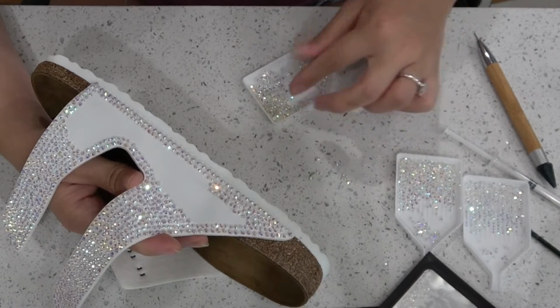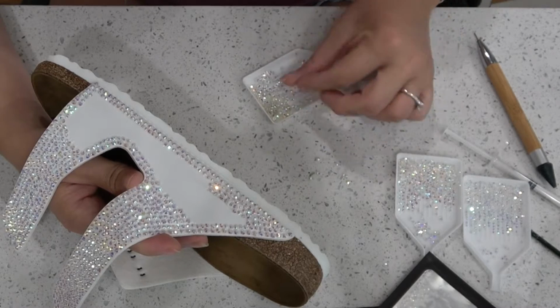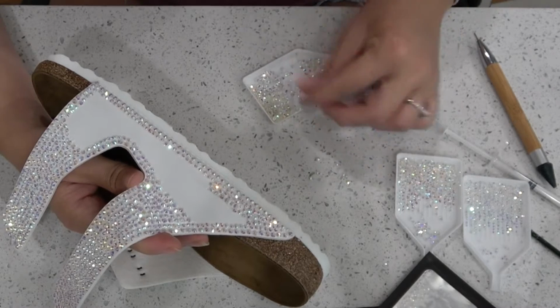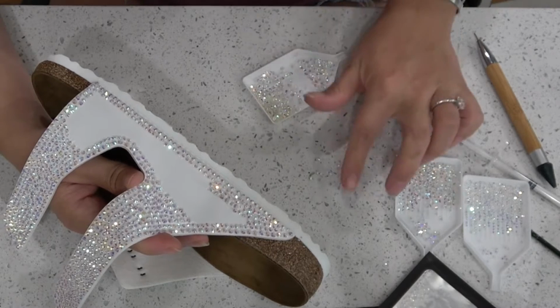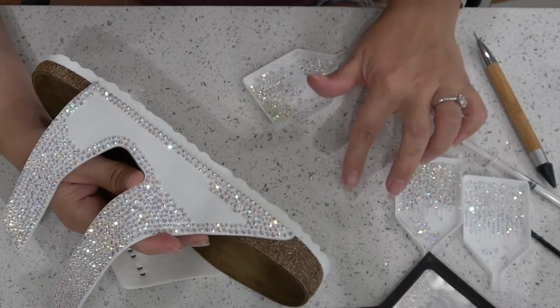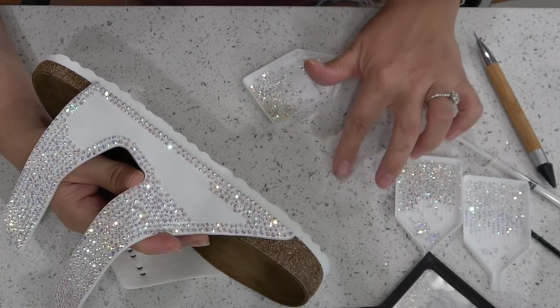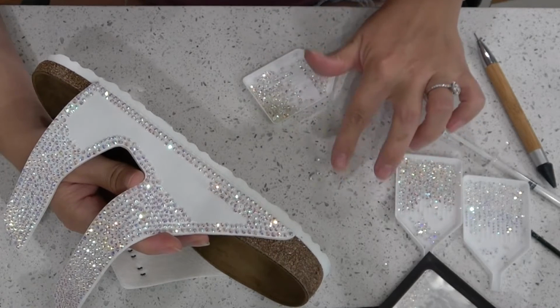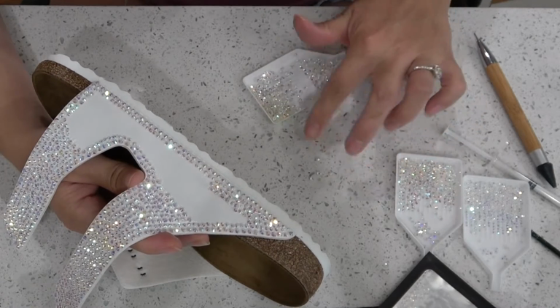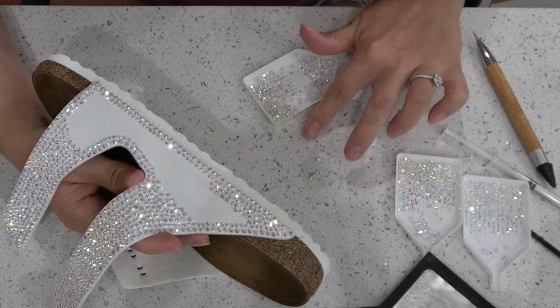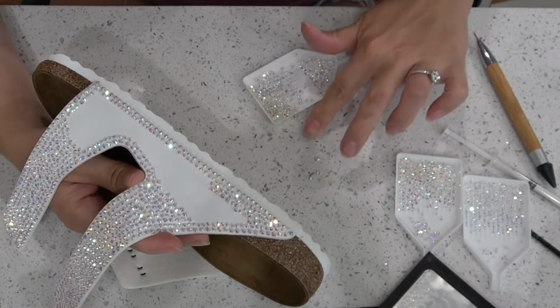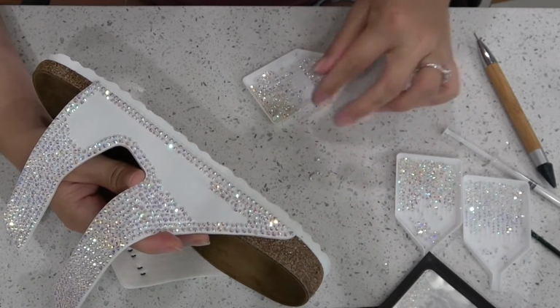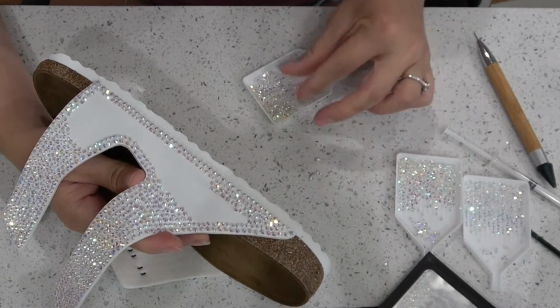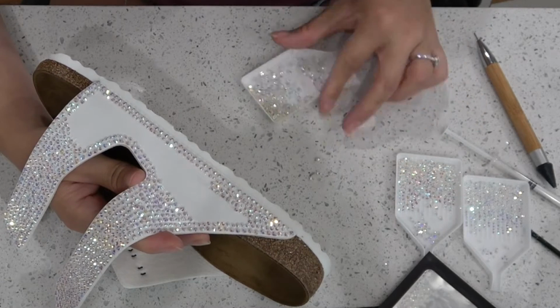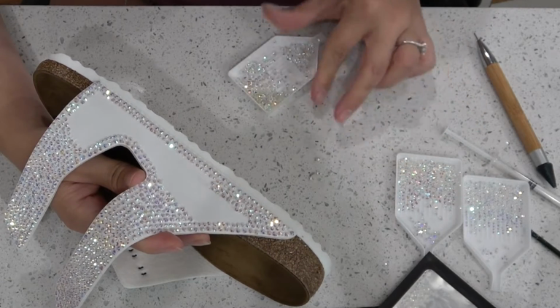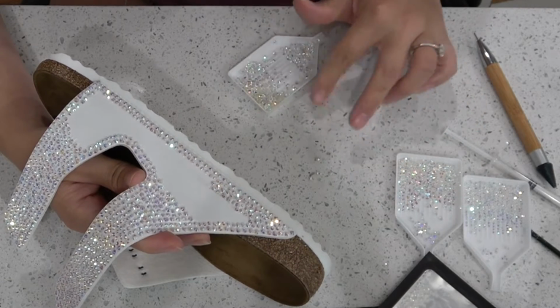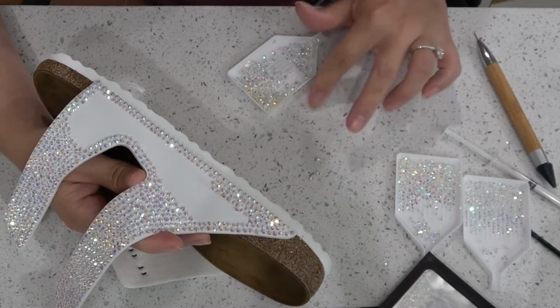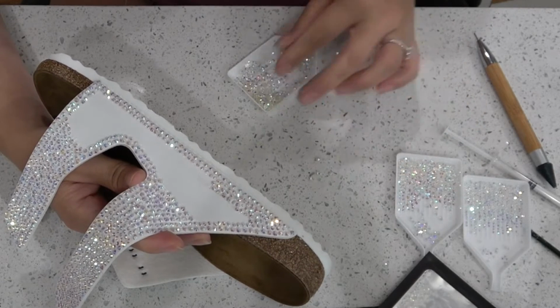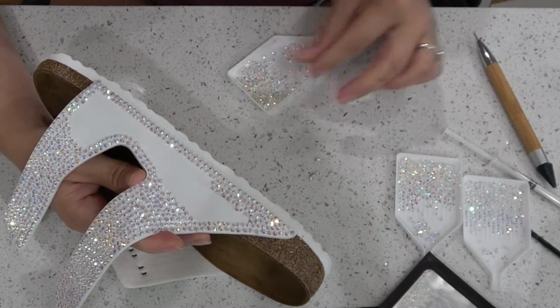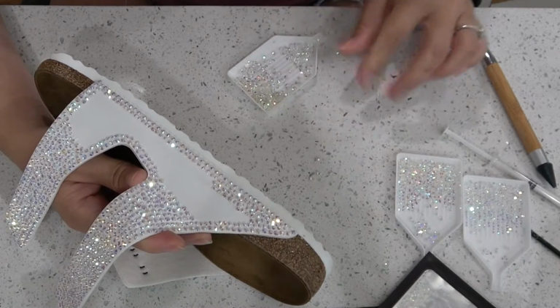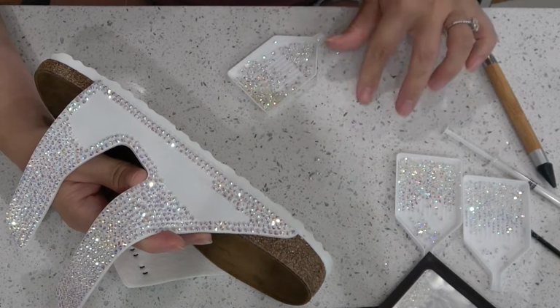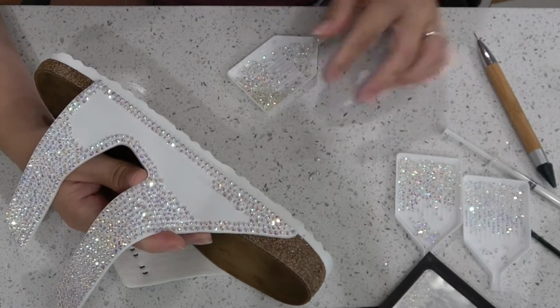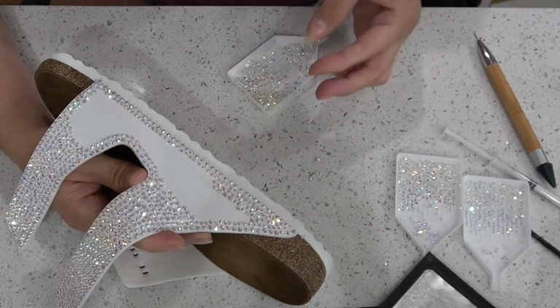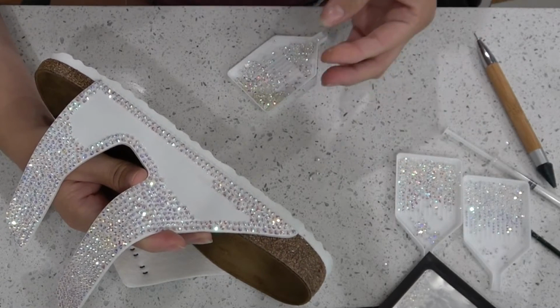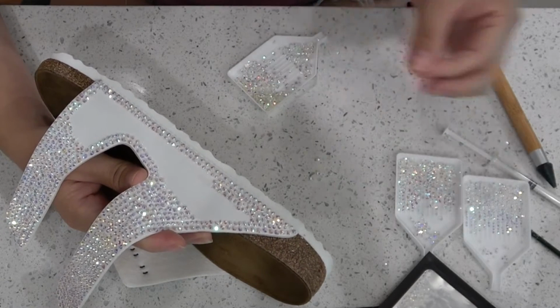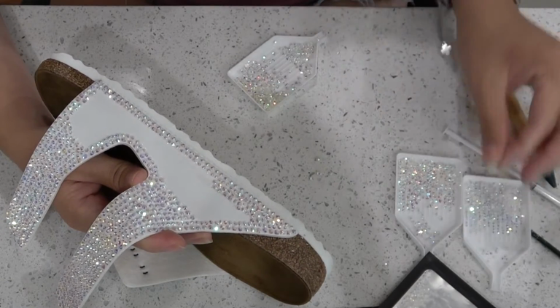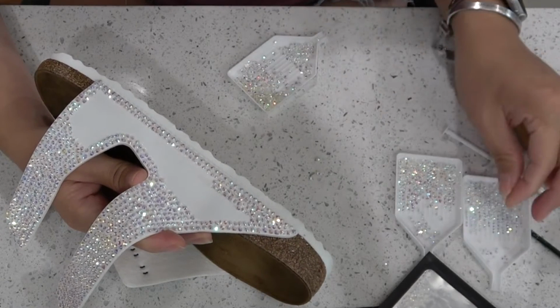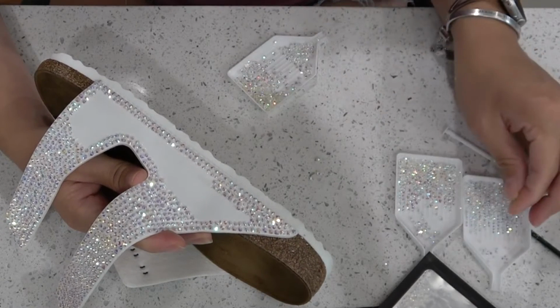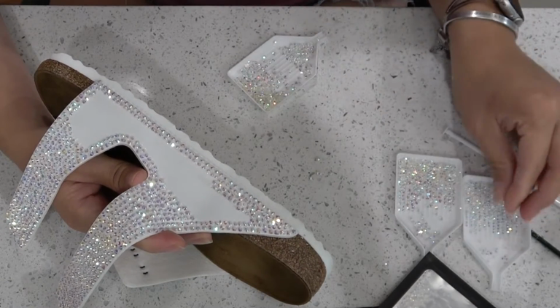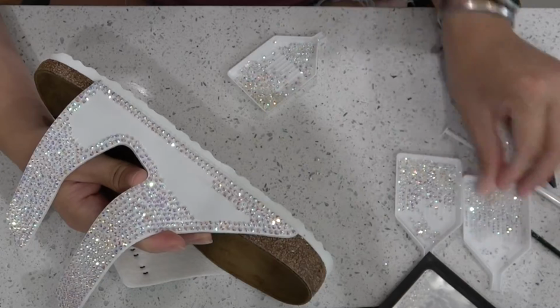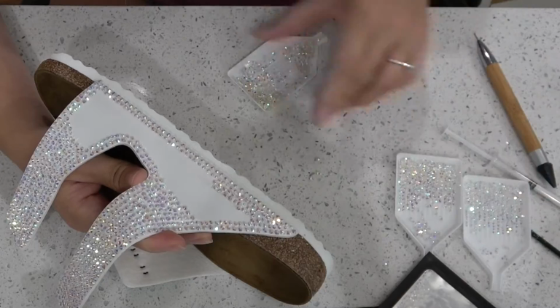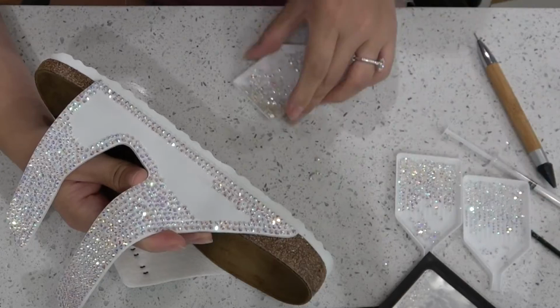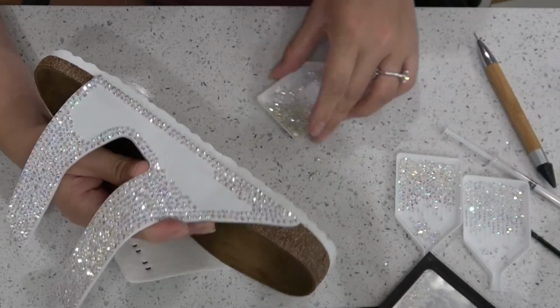Don't get overzealous like I did, because now I have a rhinestone mess all over my counter.